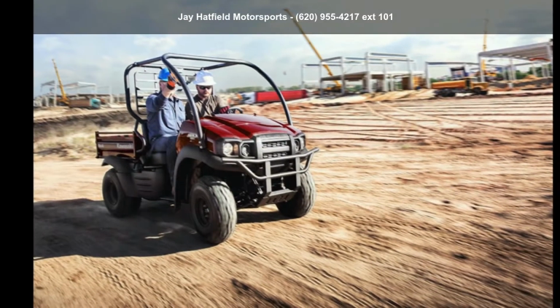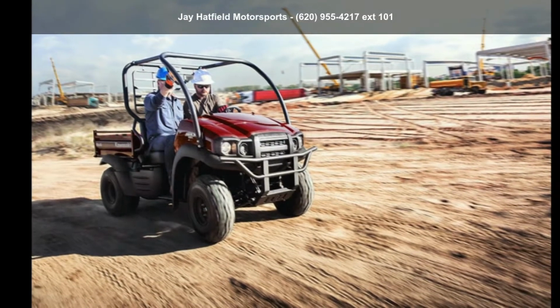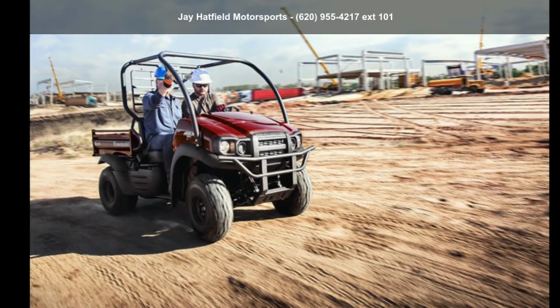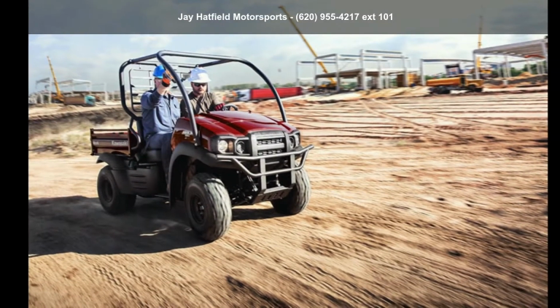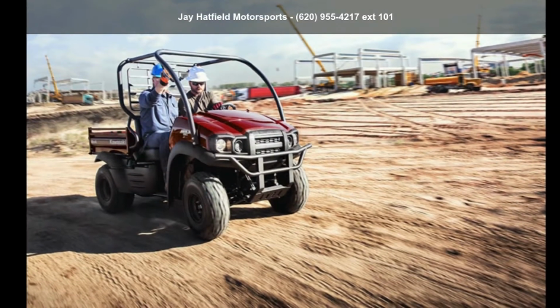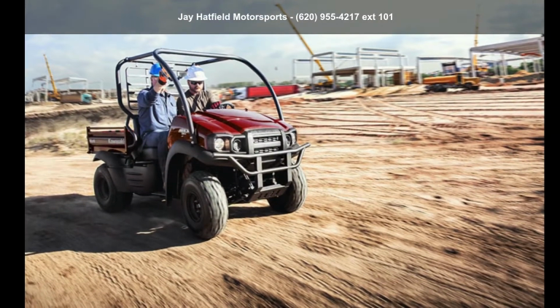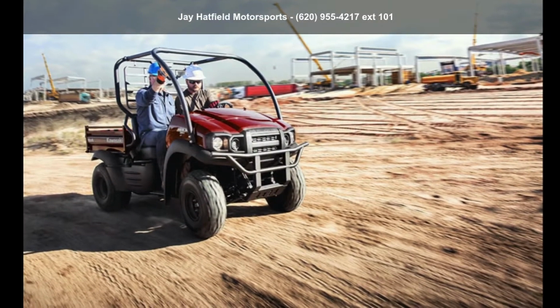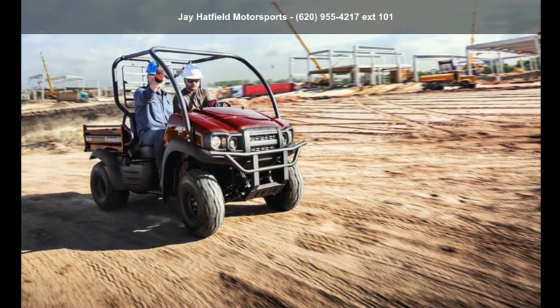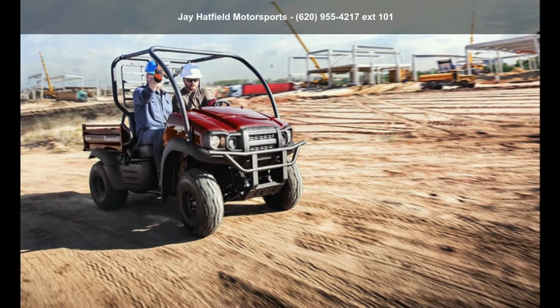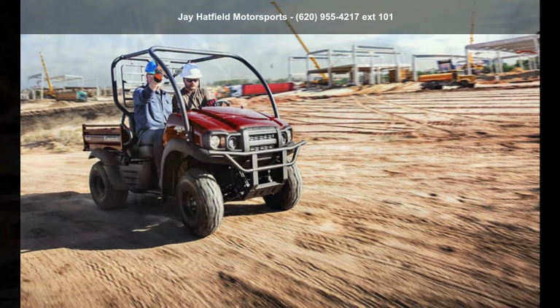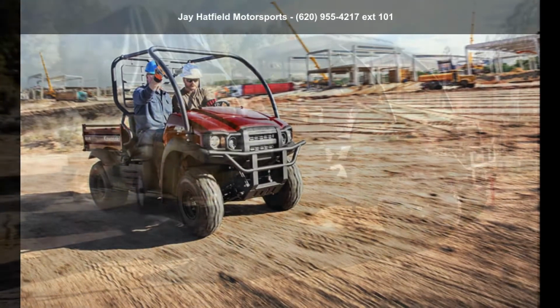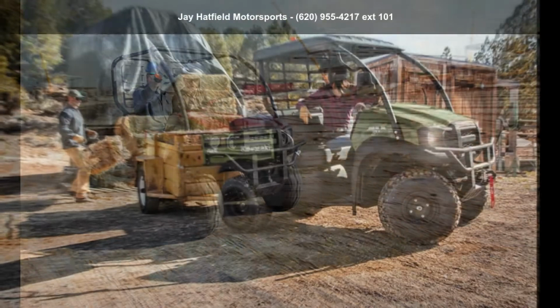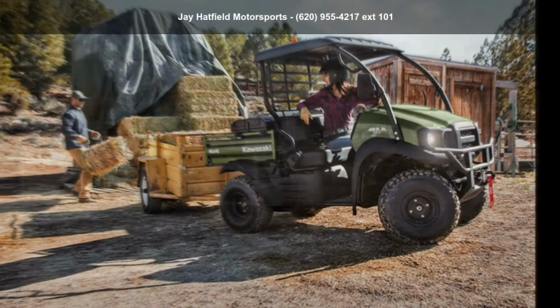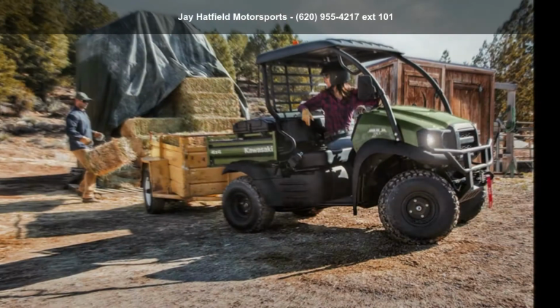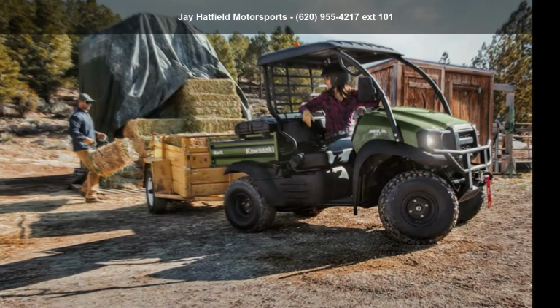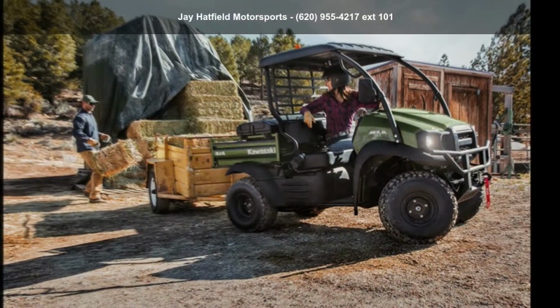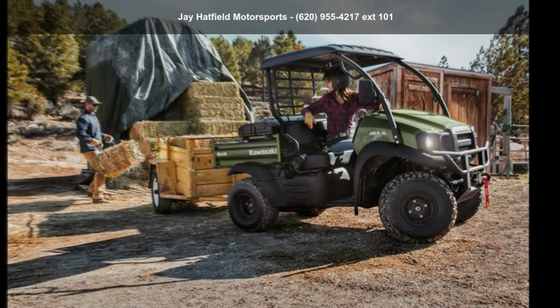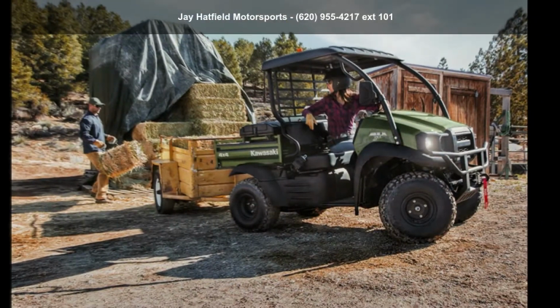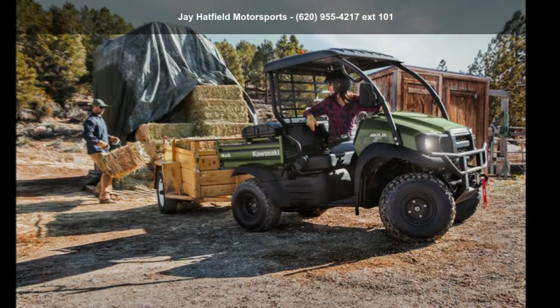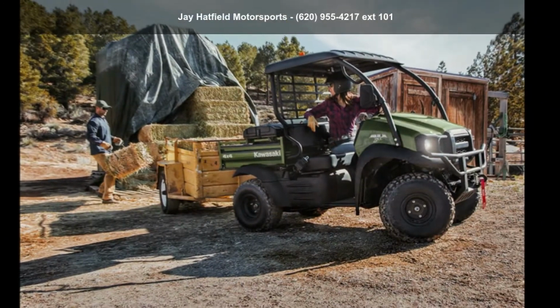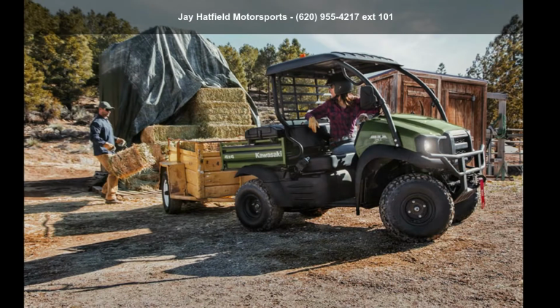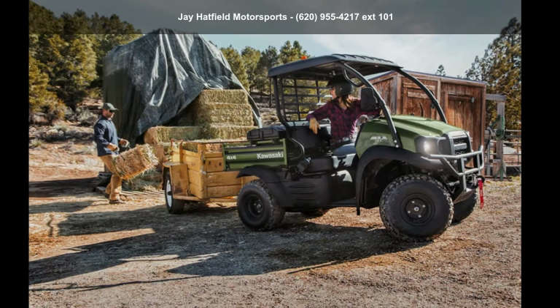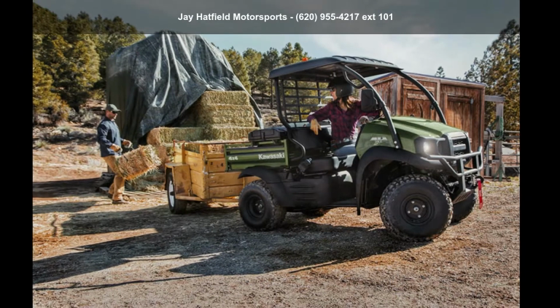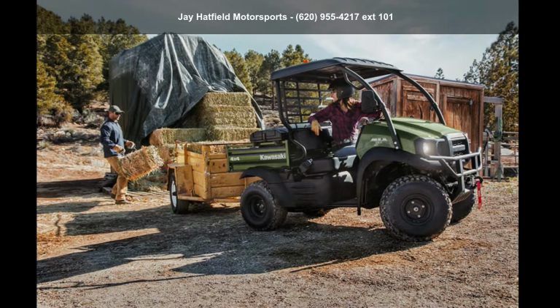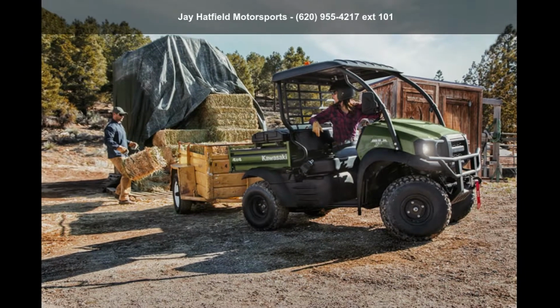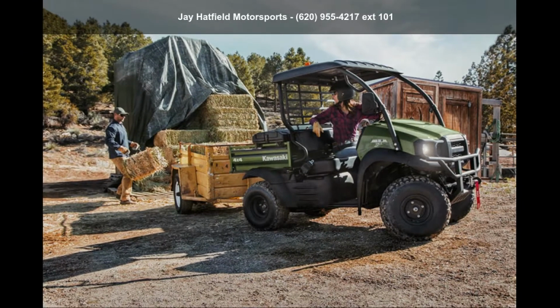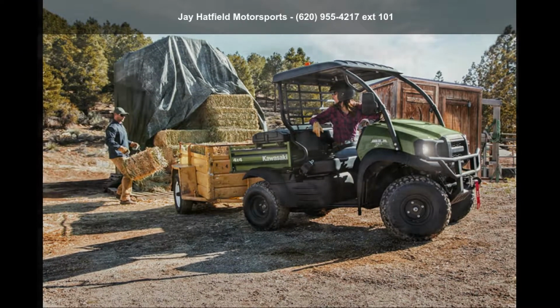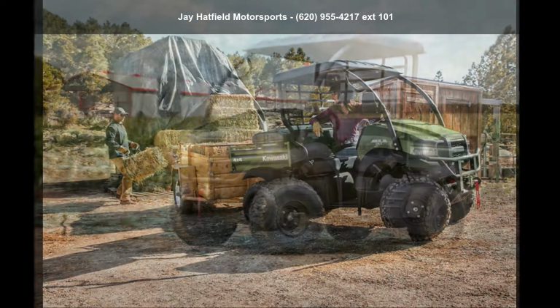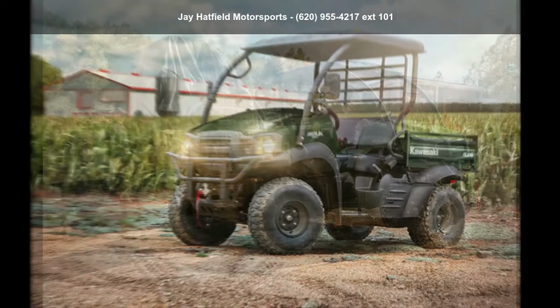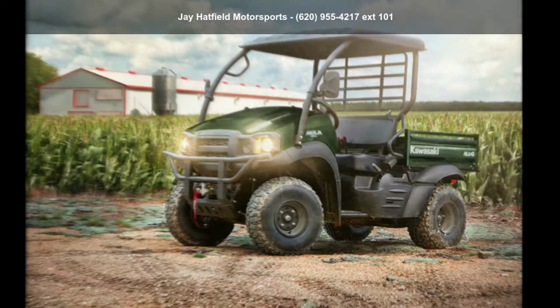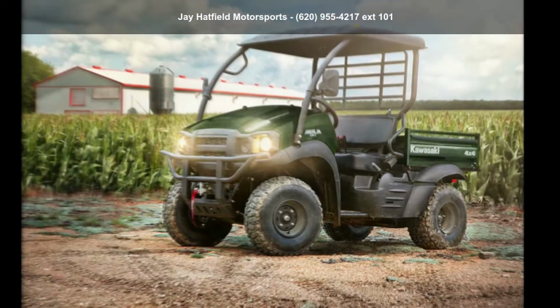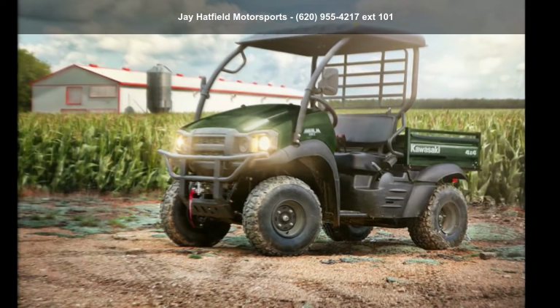Call now to ask the dealer about this unit. We are sure to have a quality ATV that fits your needs.